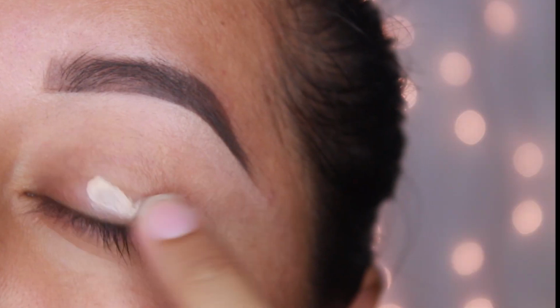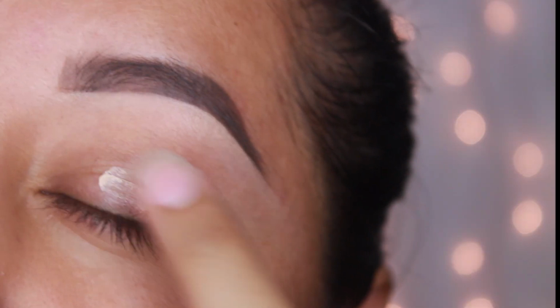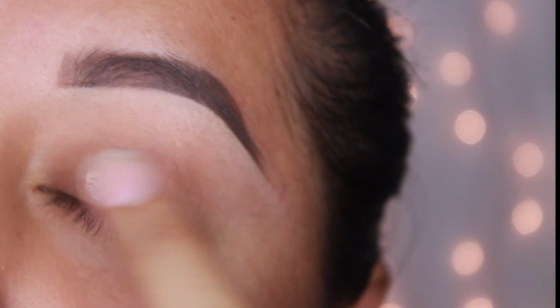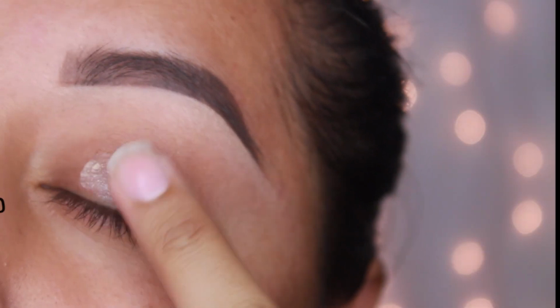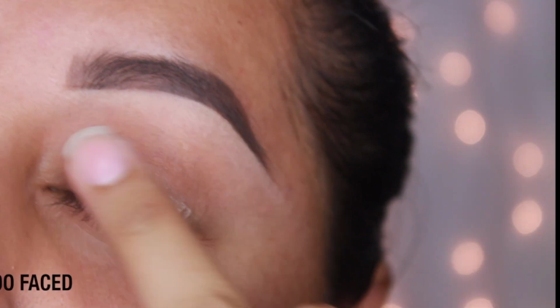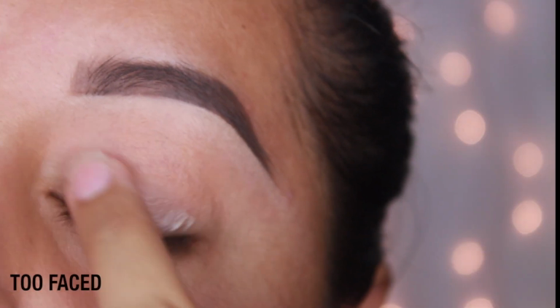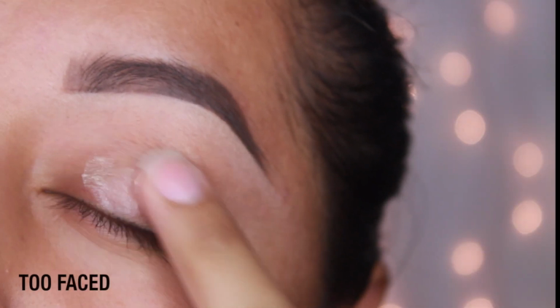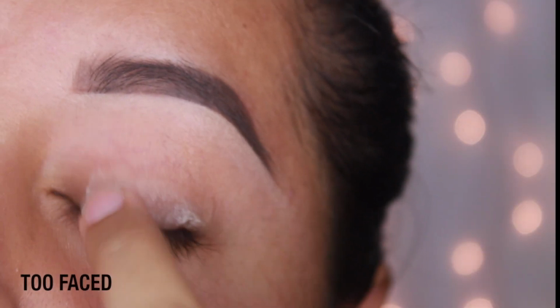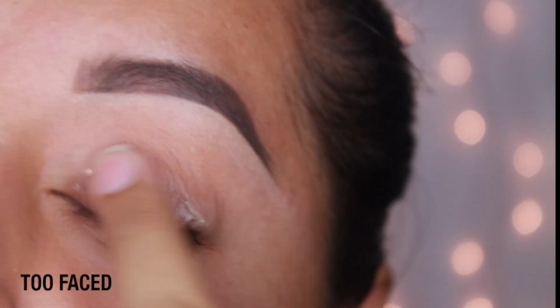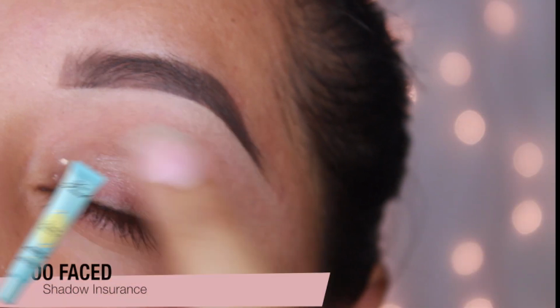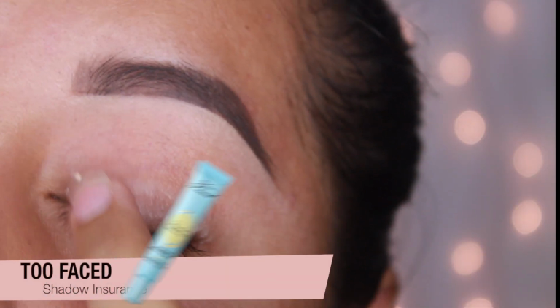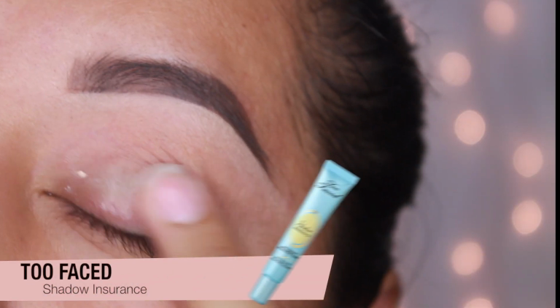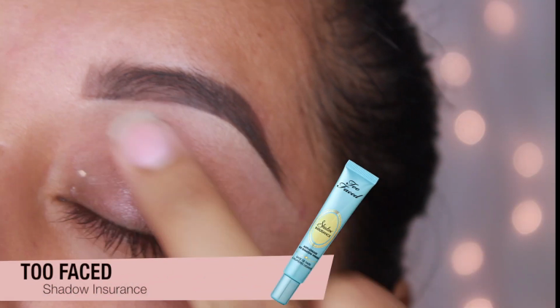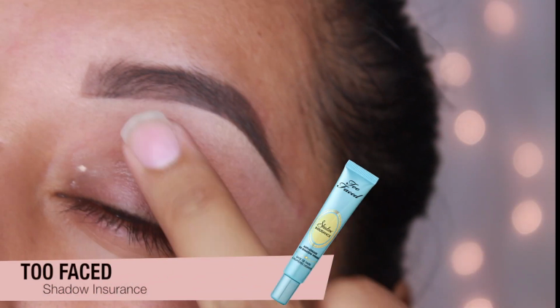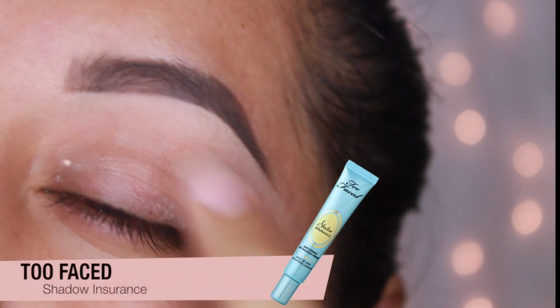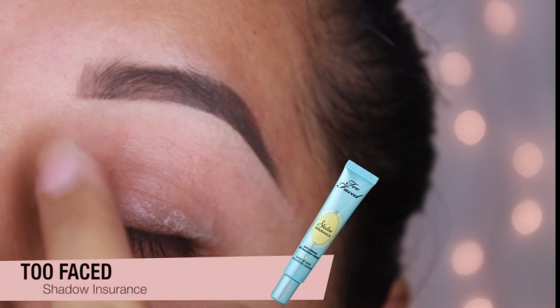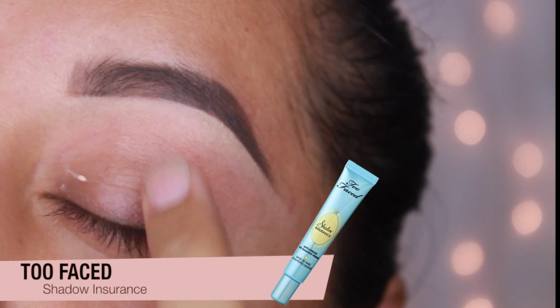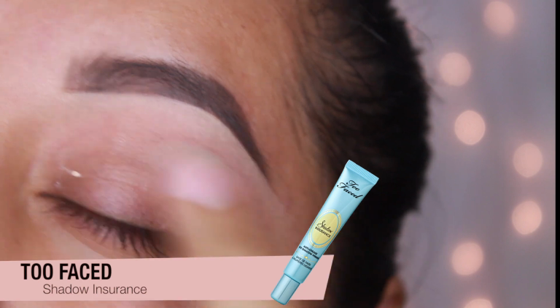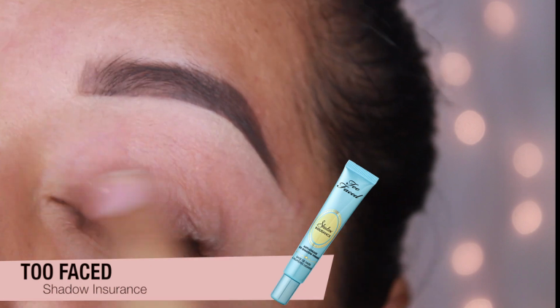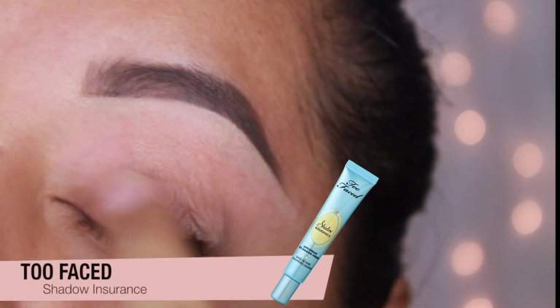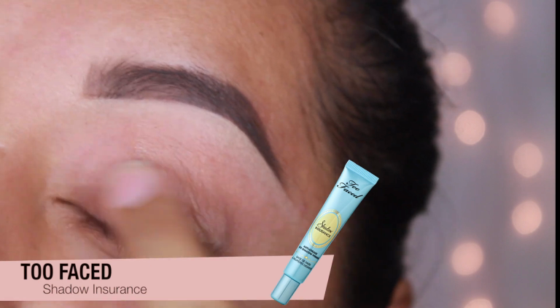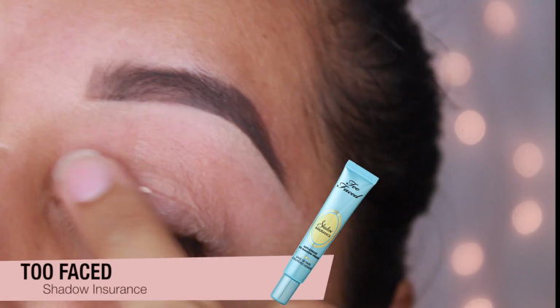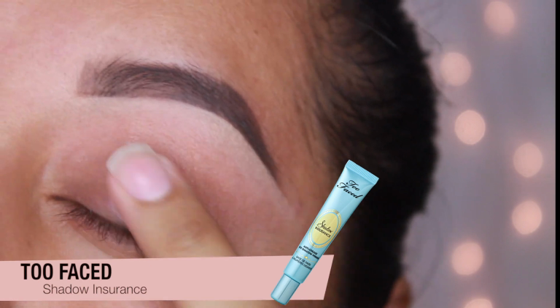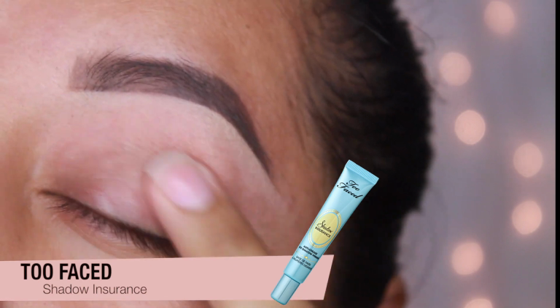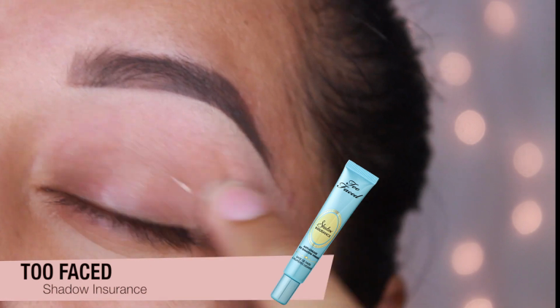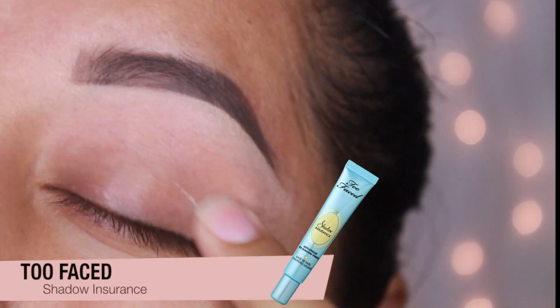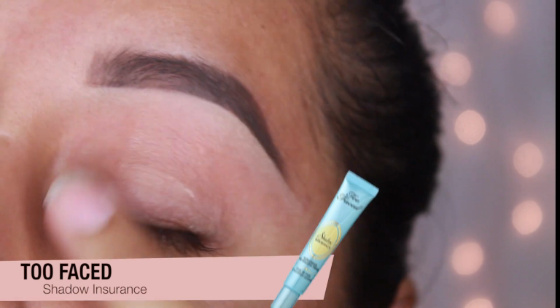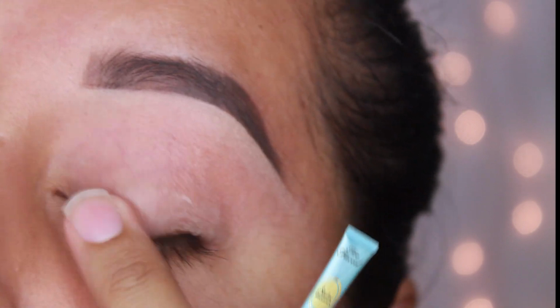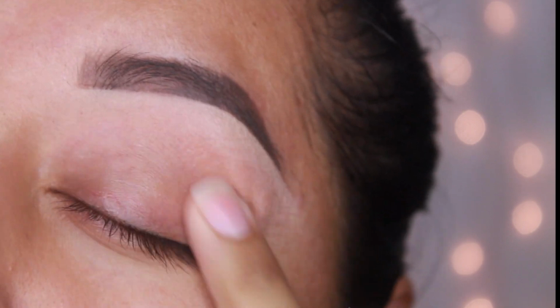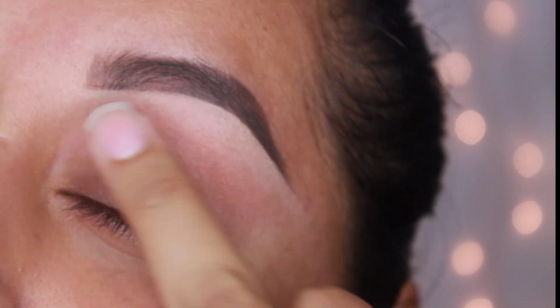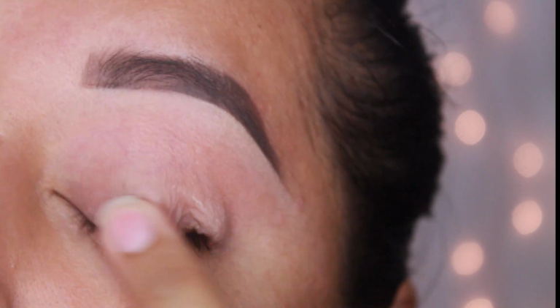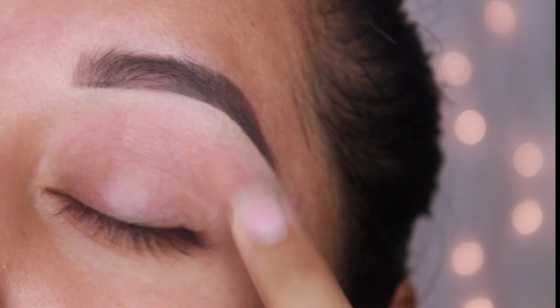I'm going to start by applying Too Faced Shadow Insurance all over my eyelid, and this is going to be my primer.